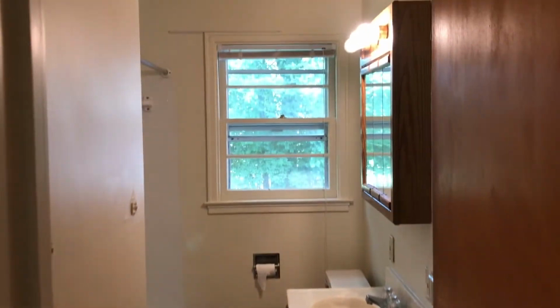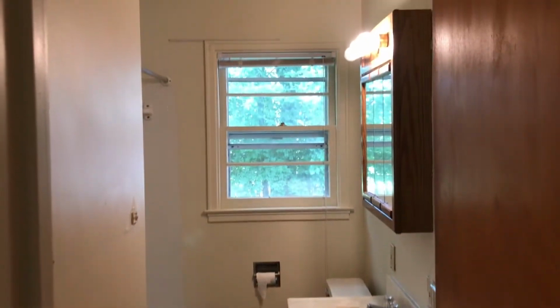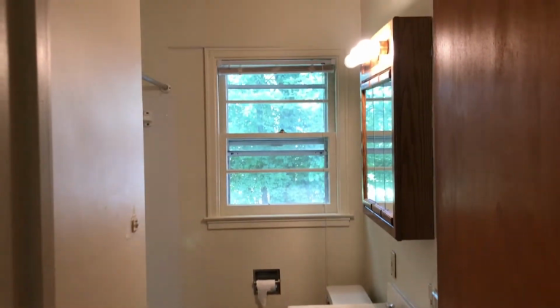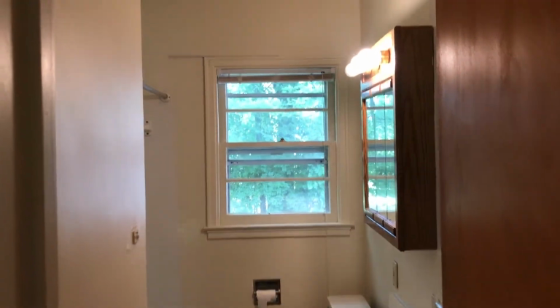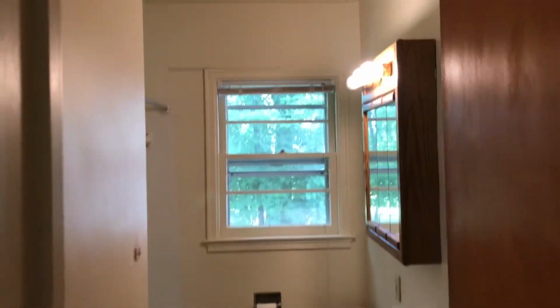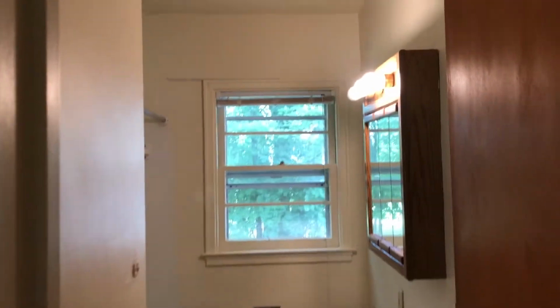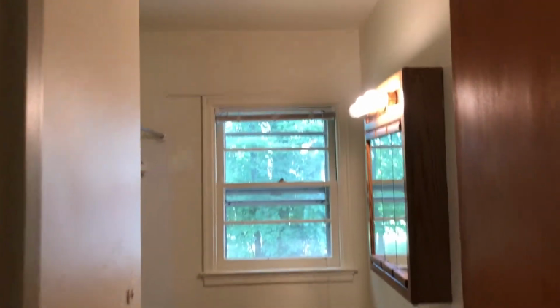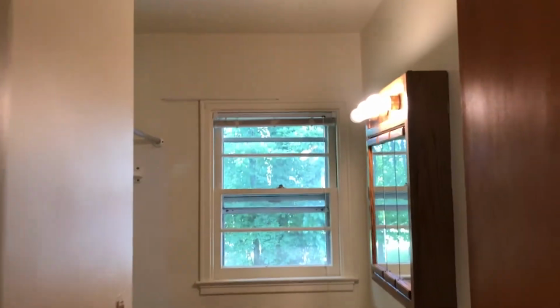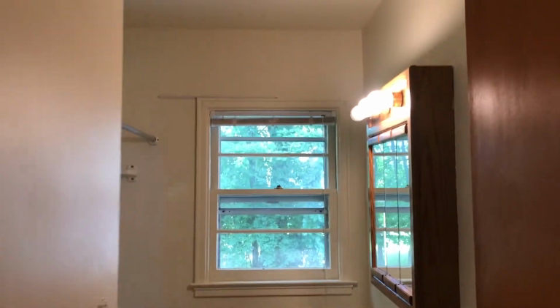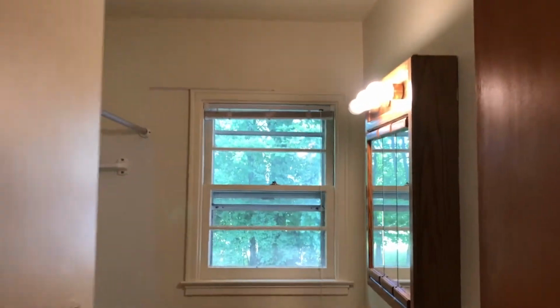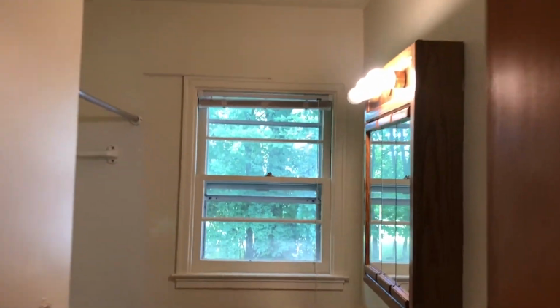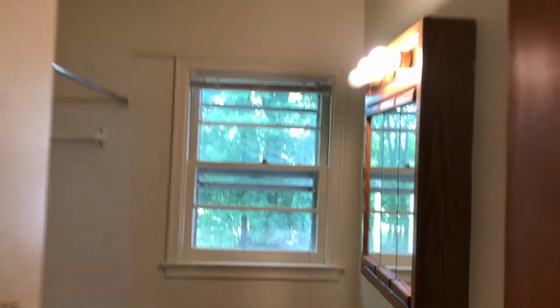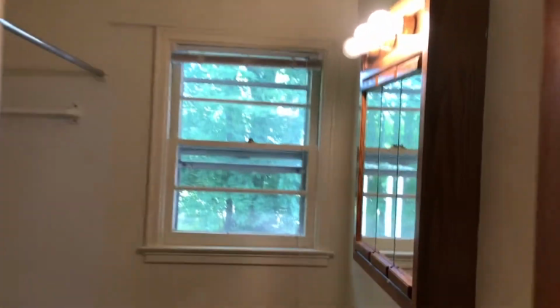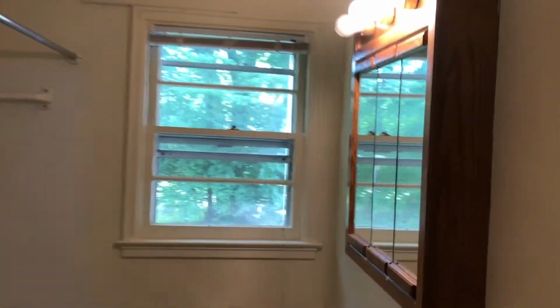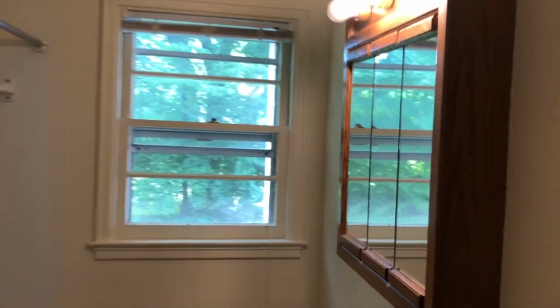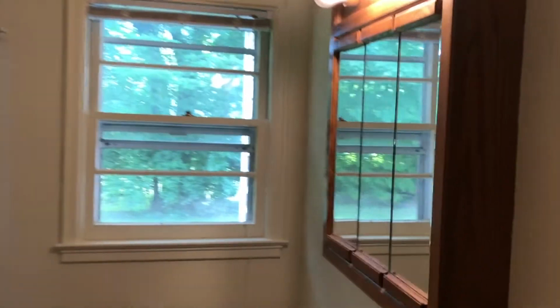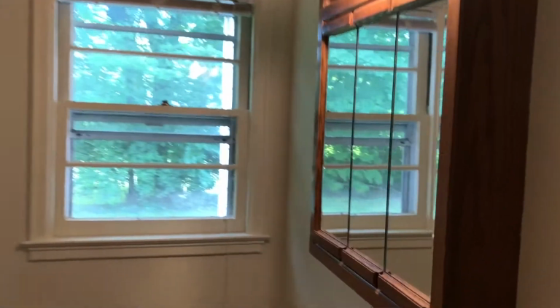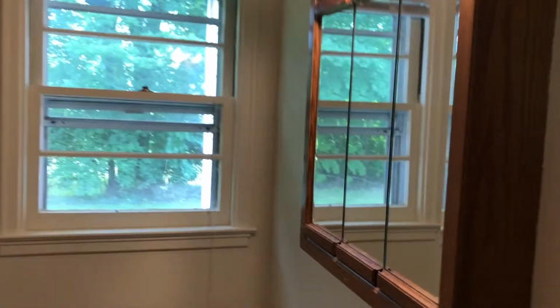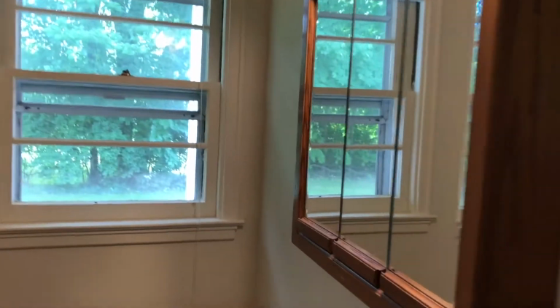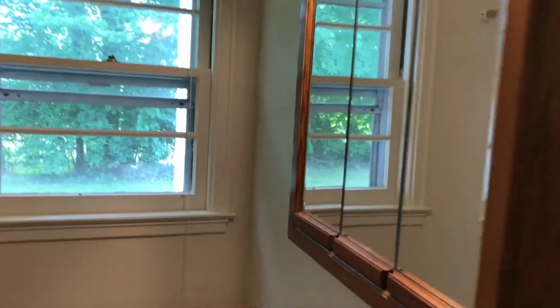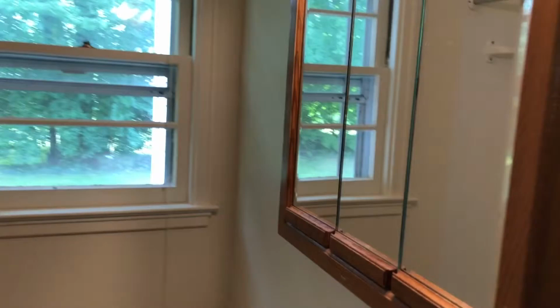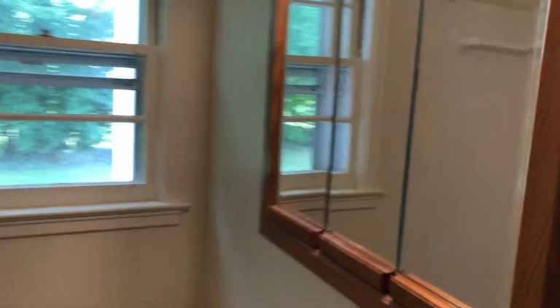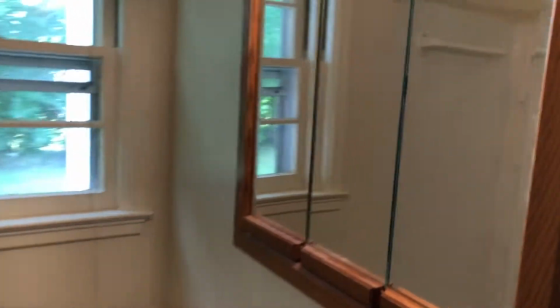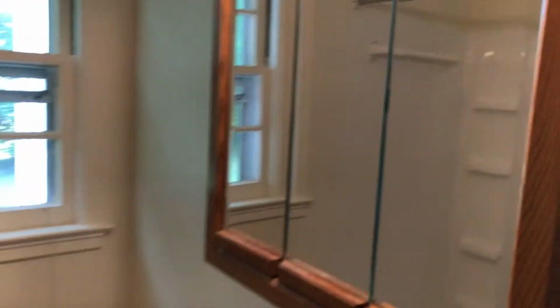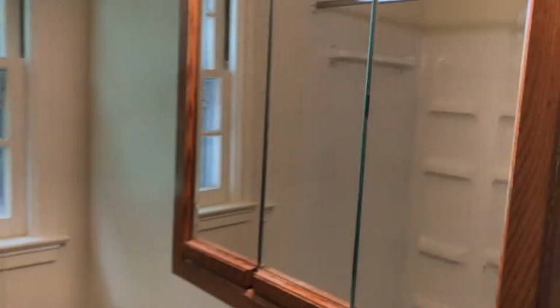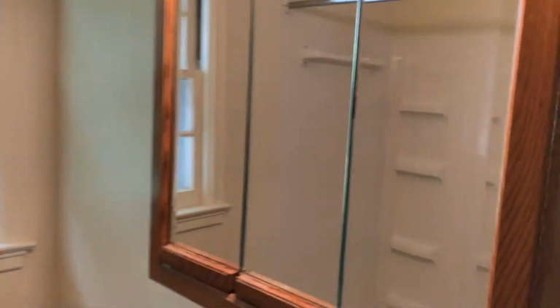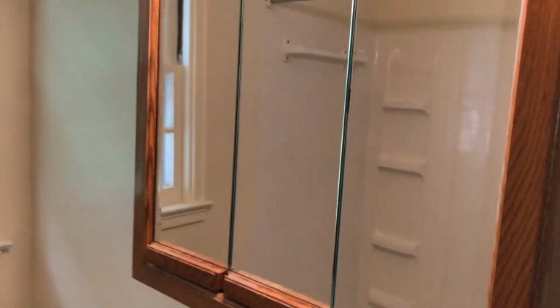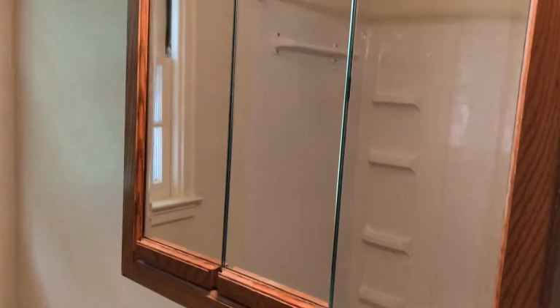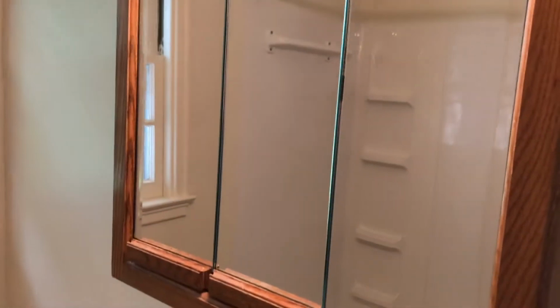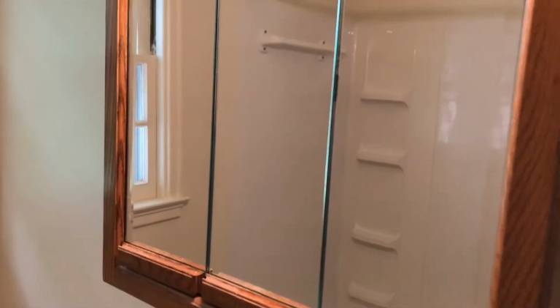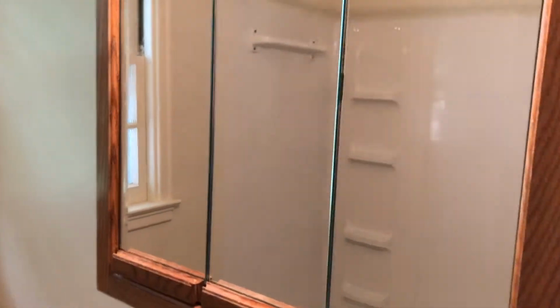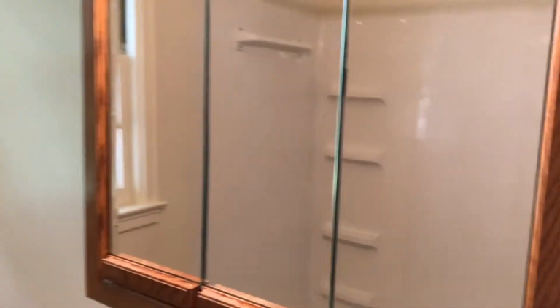The bathroom looks south and it does have a shower.